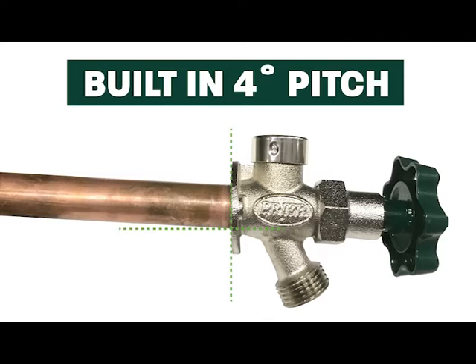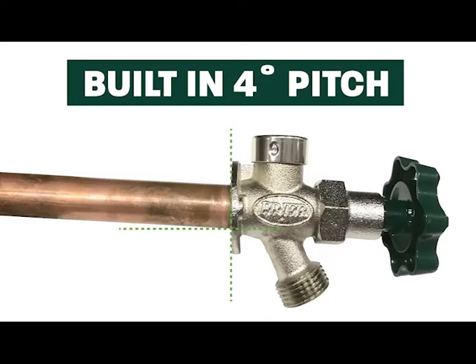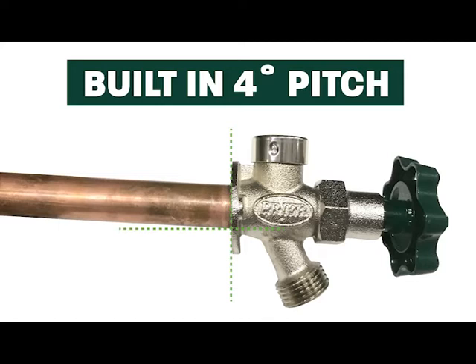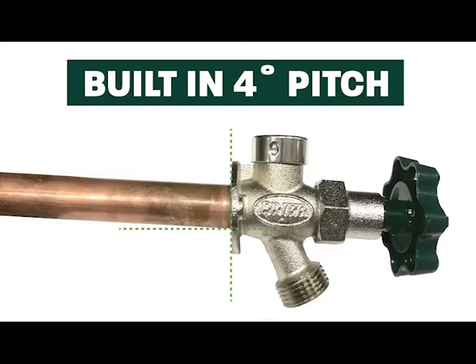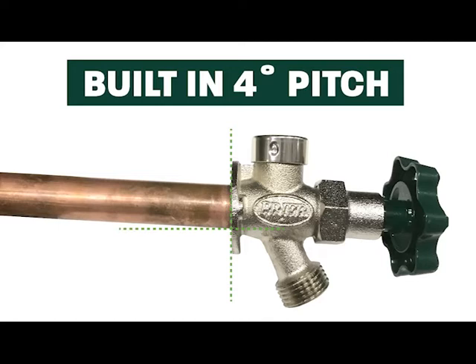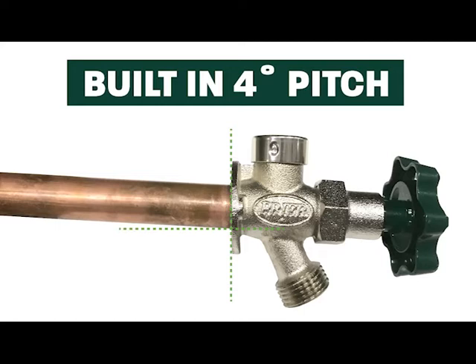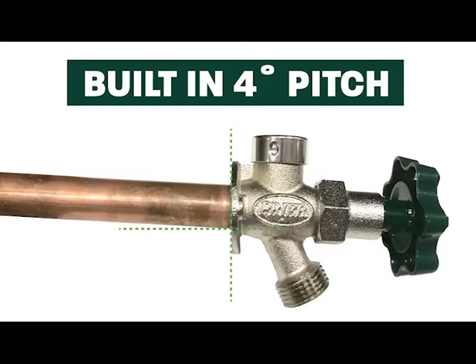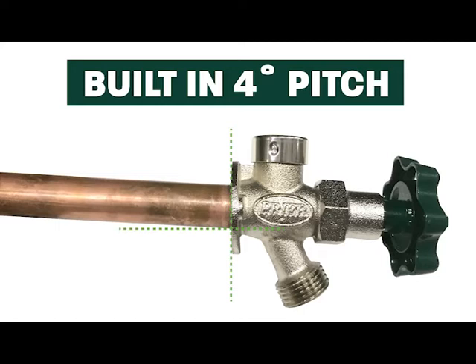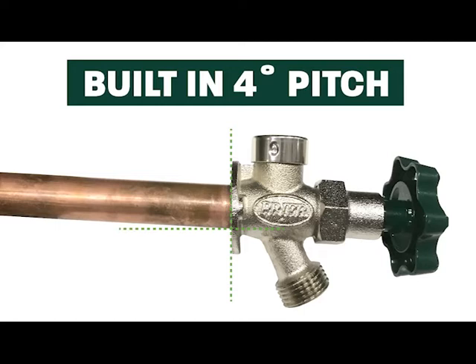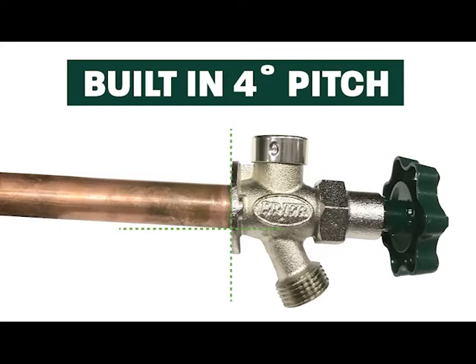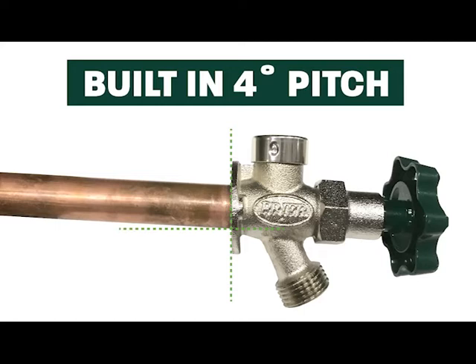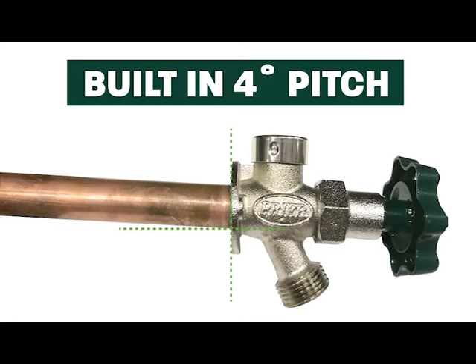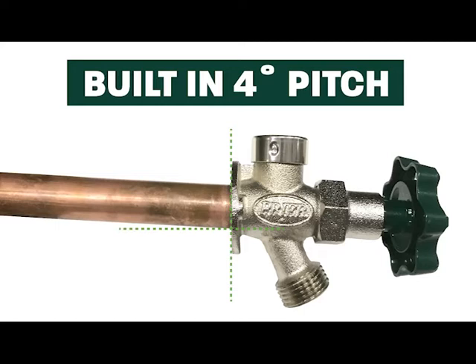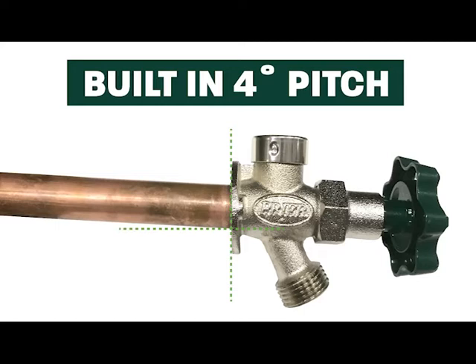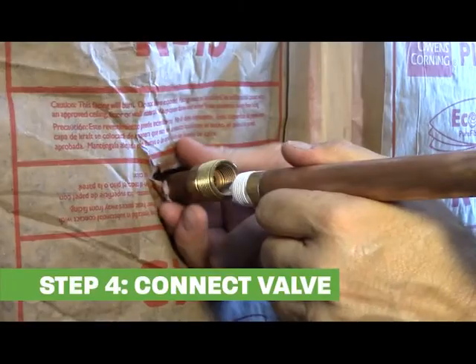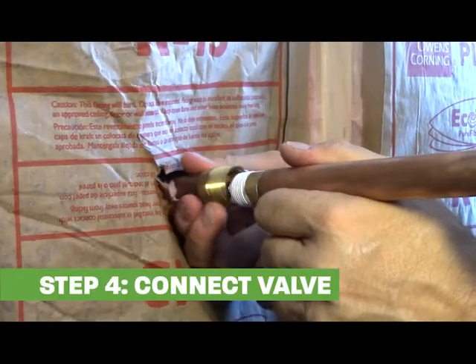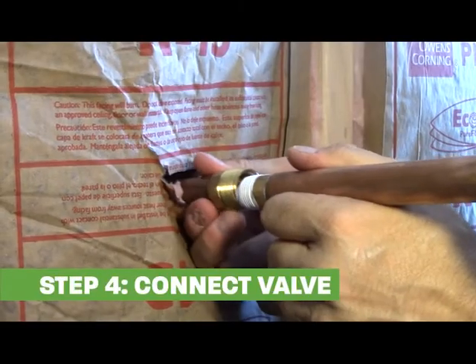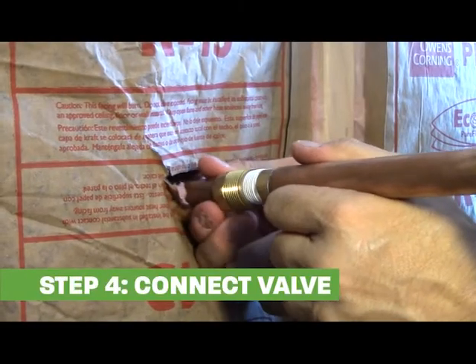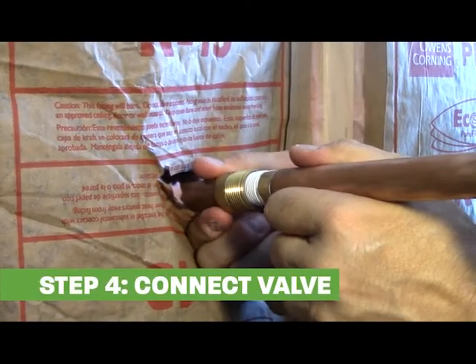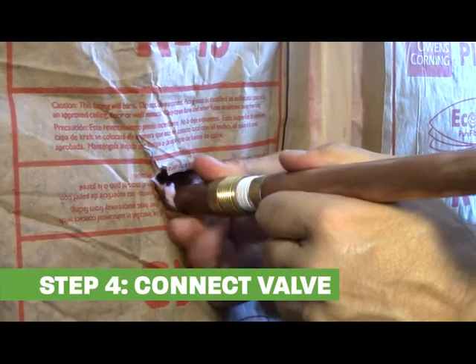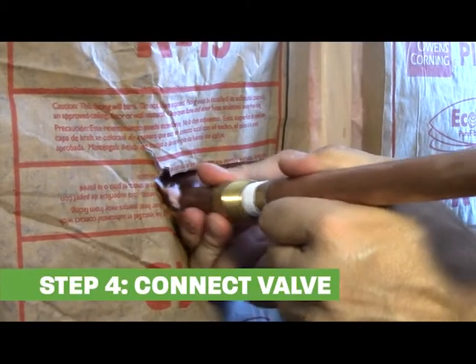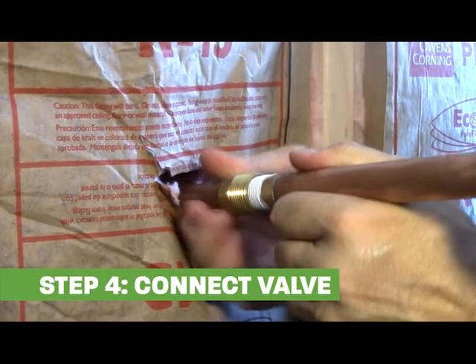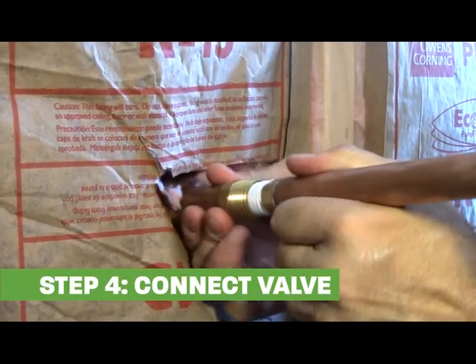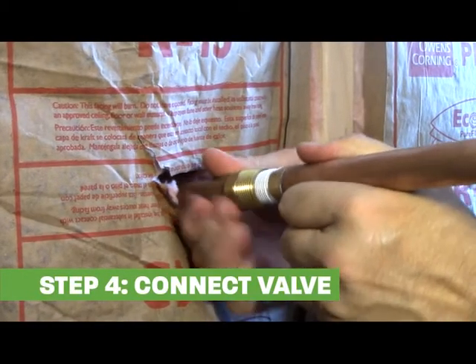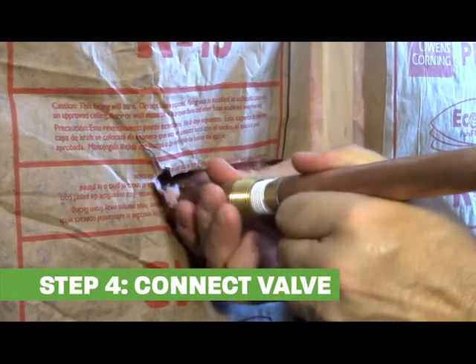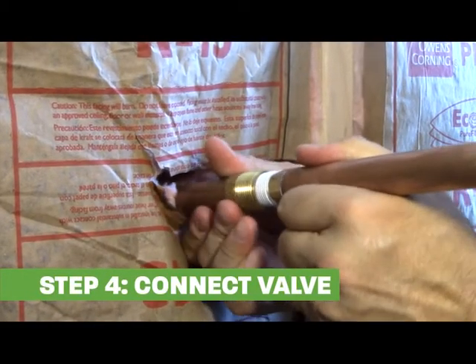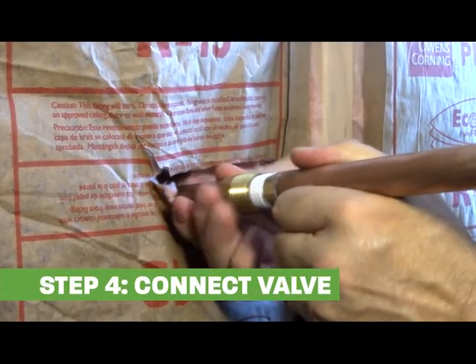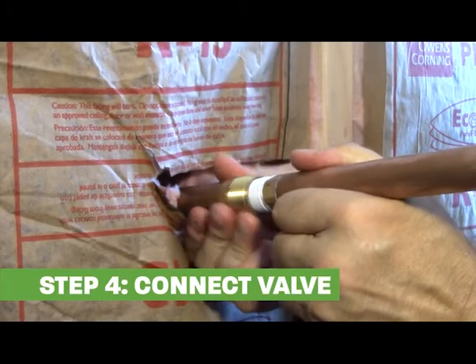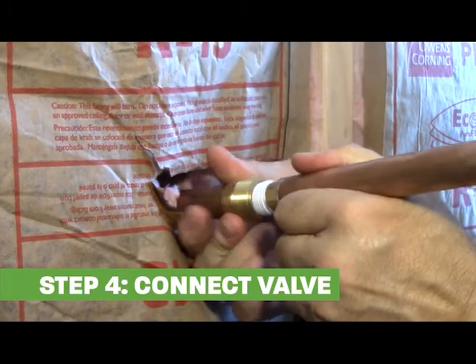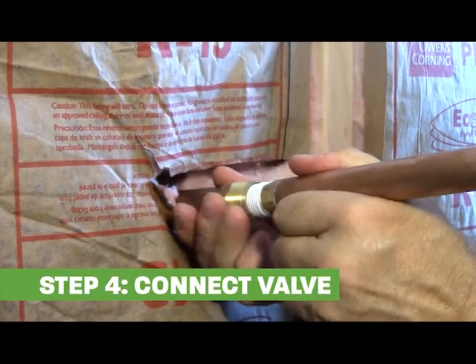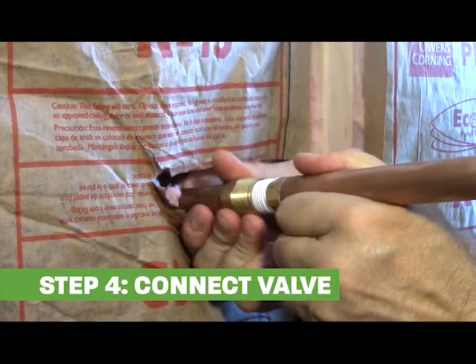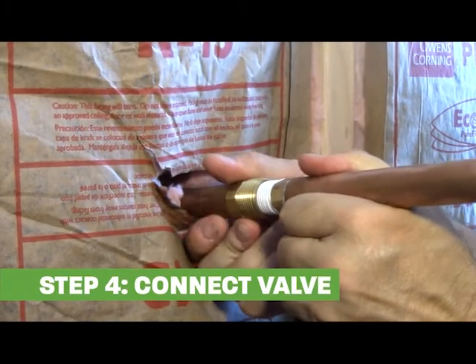Always detach hoses and other accessories before winter. Connect the valve to the water supply on the inside of the house.